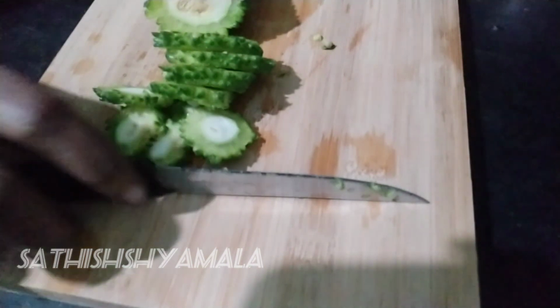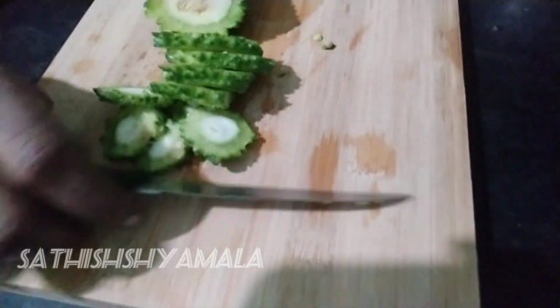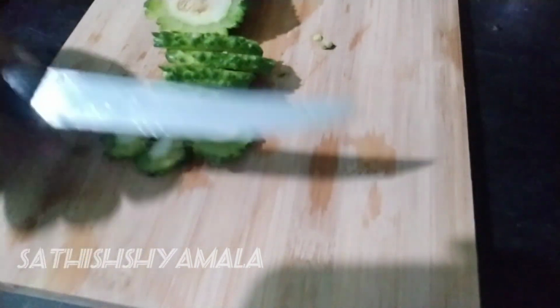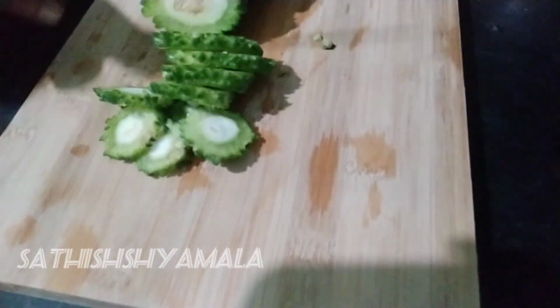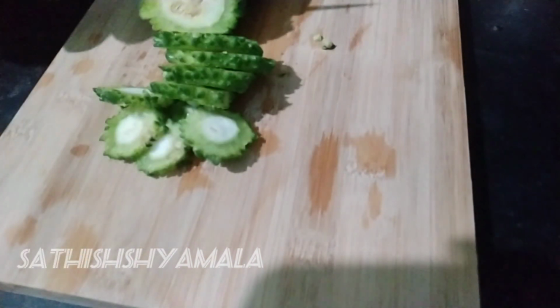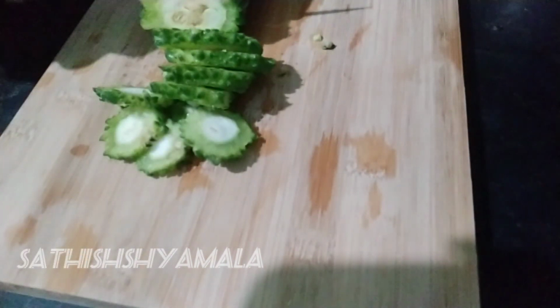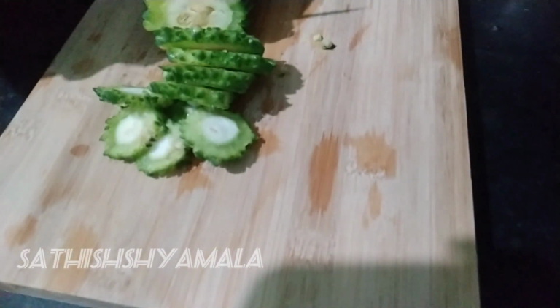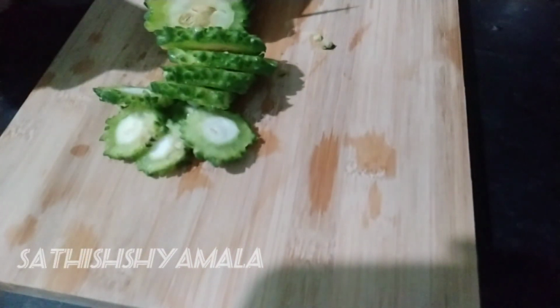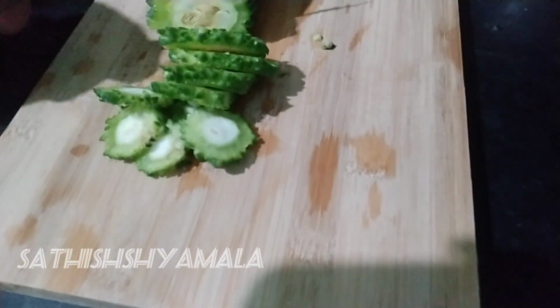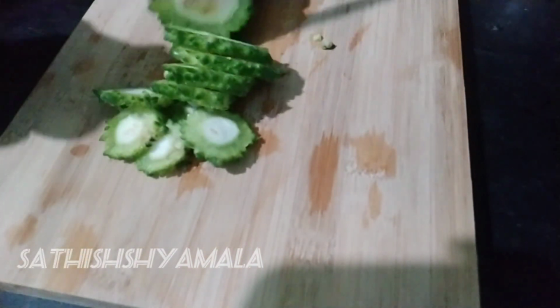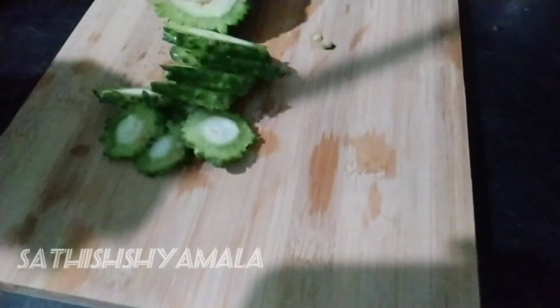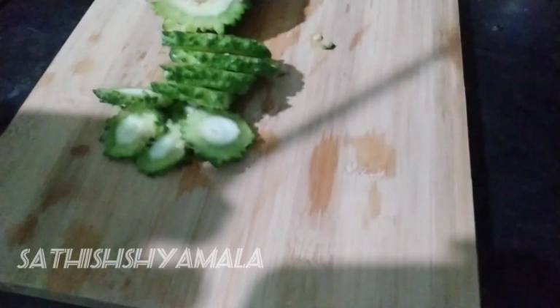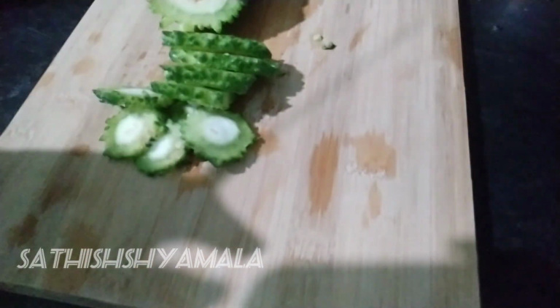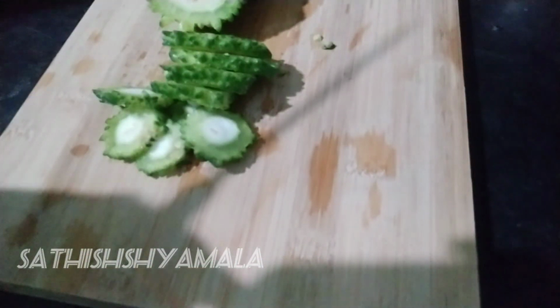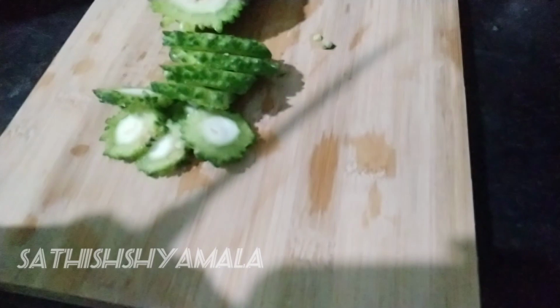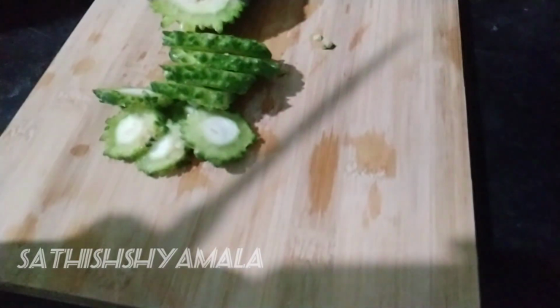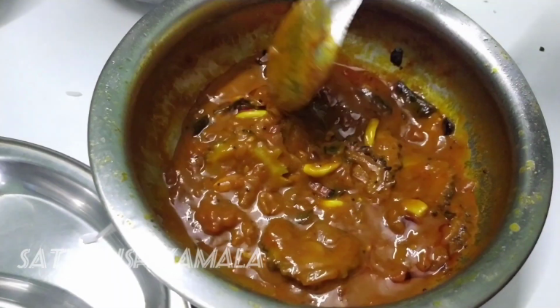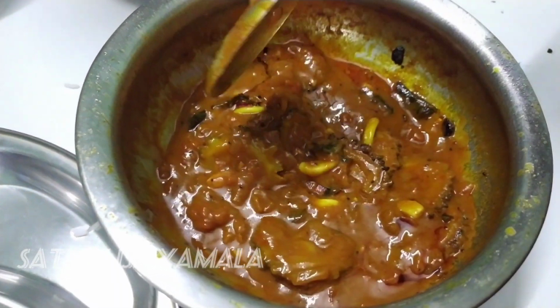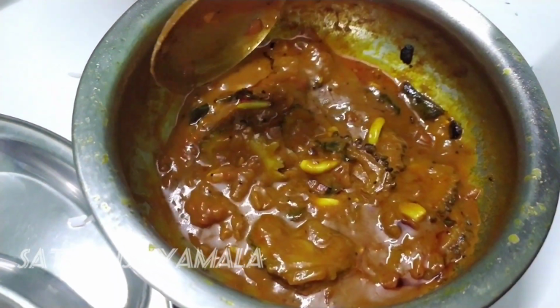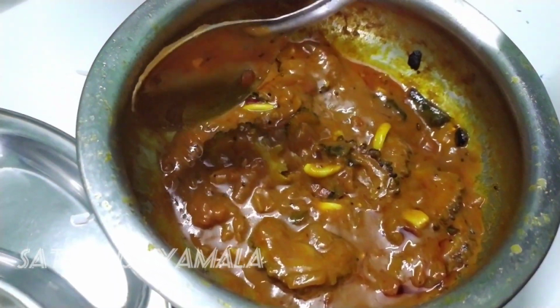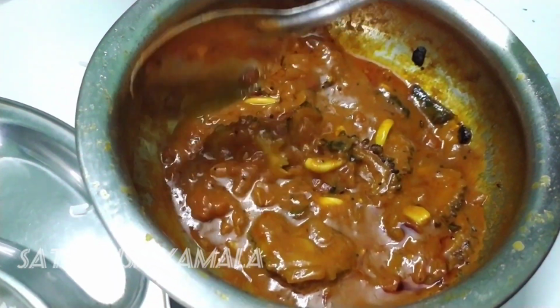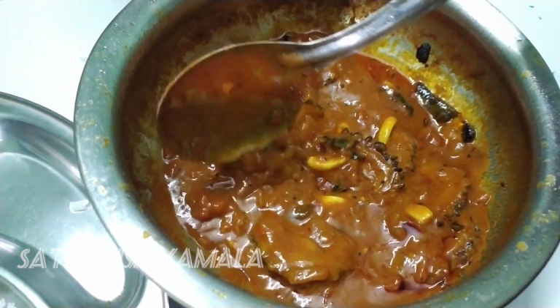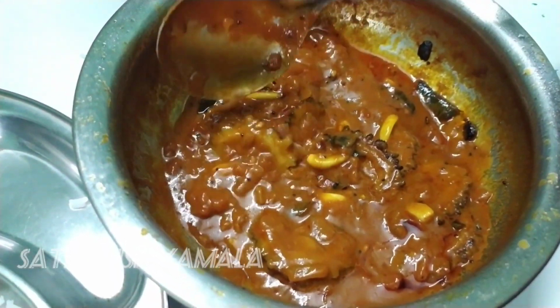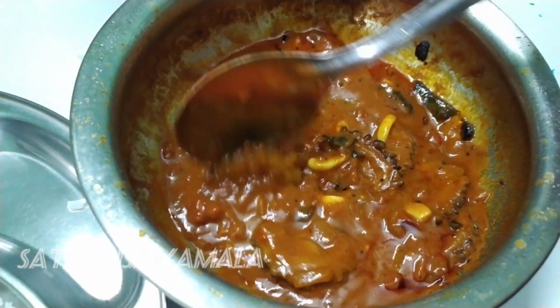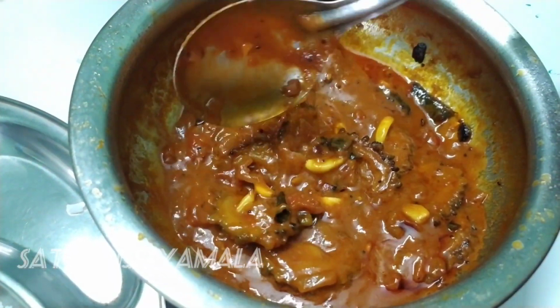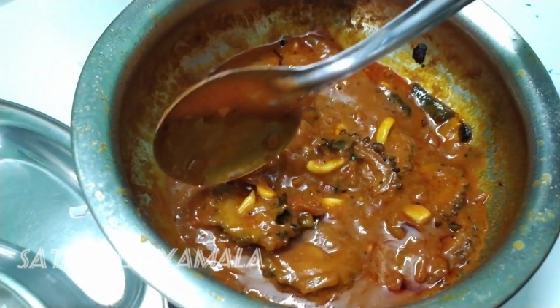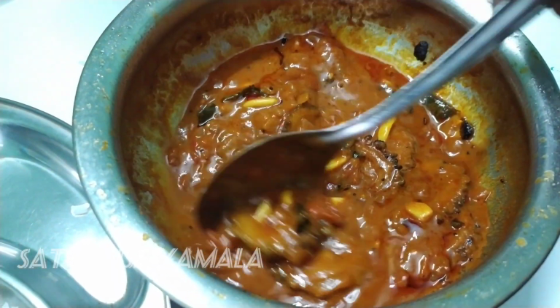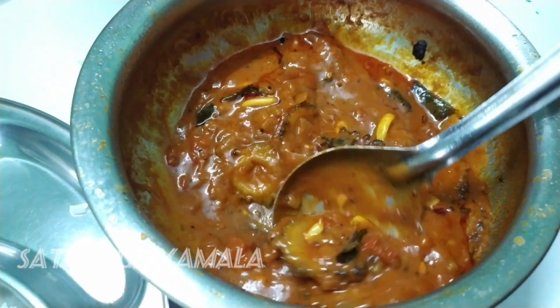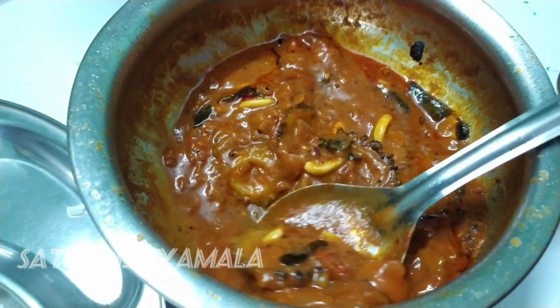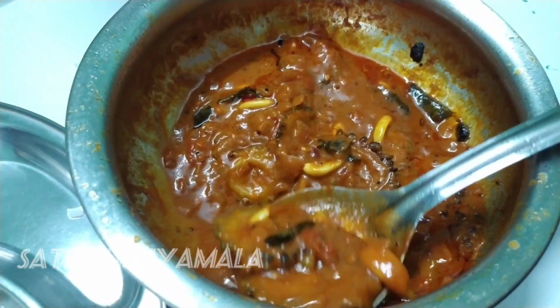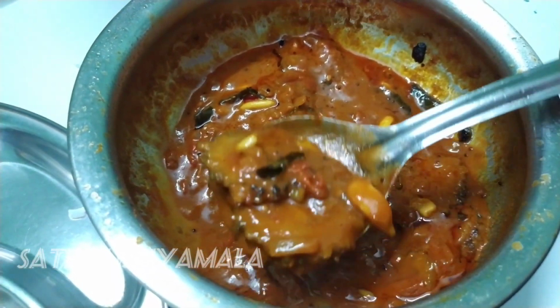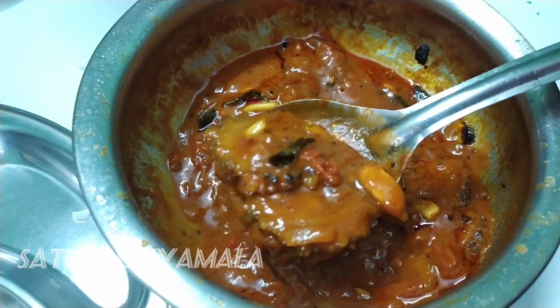How to make this recipe? If you want to make this recipe, subscribe.